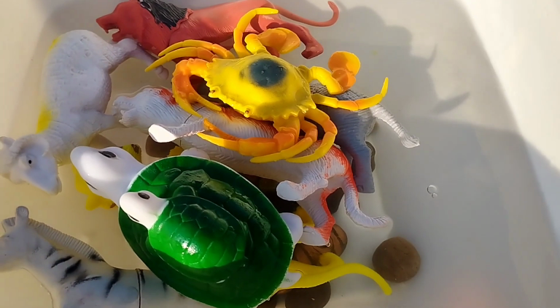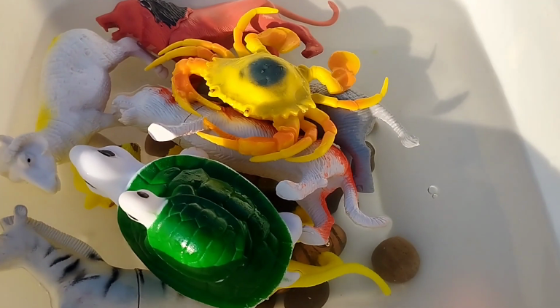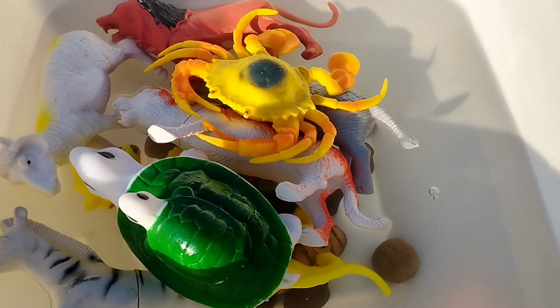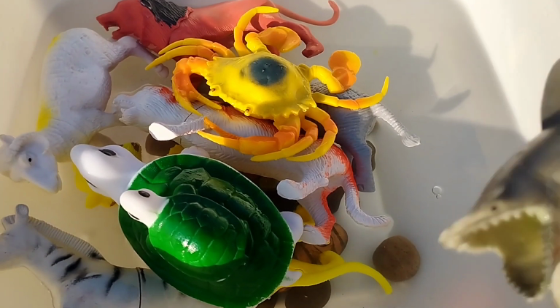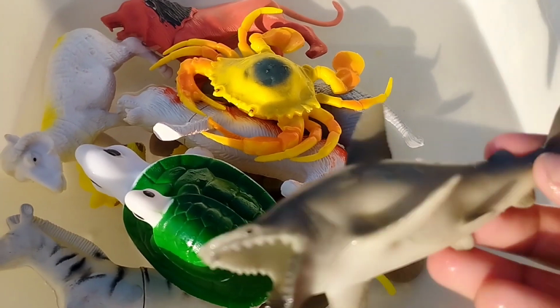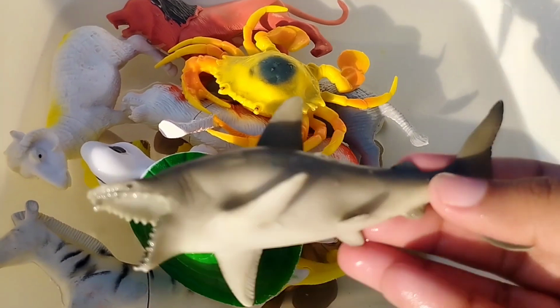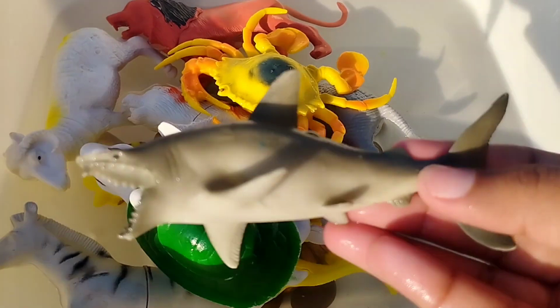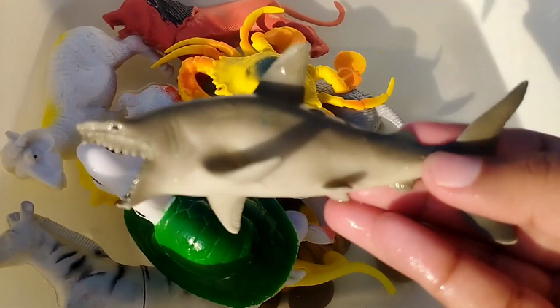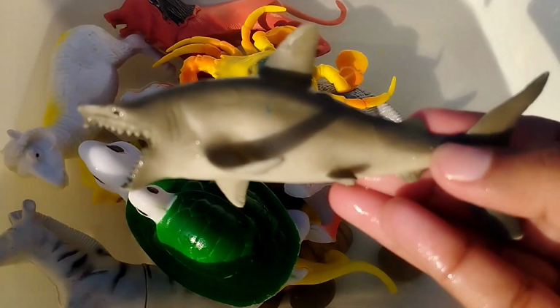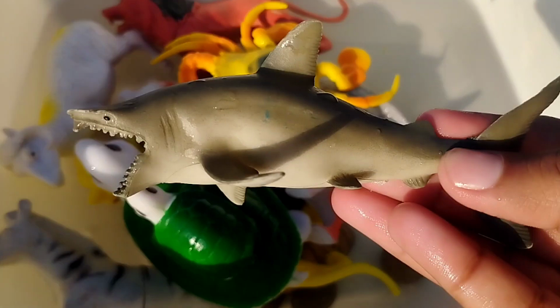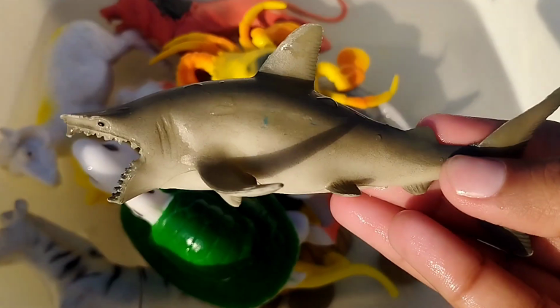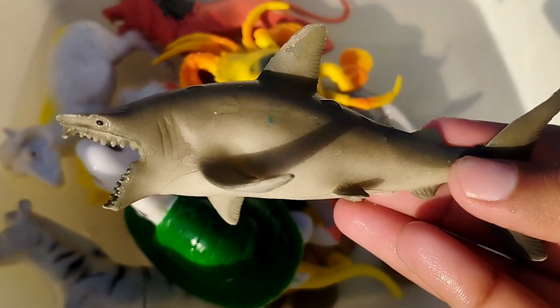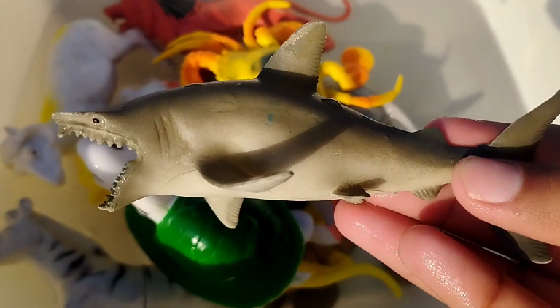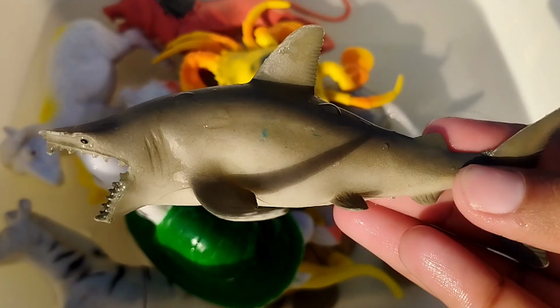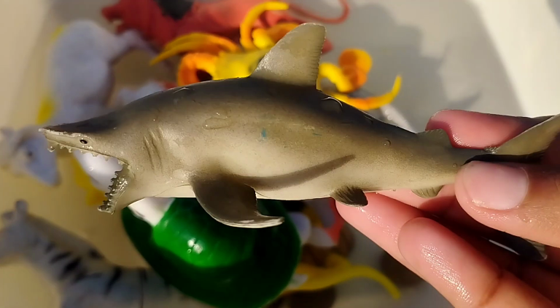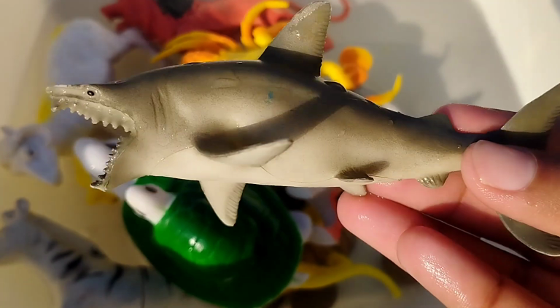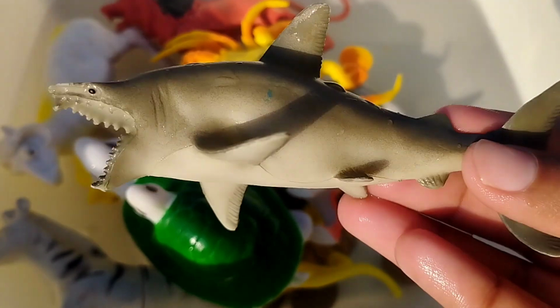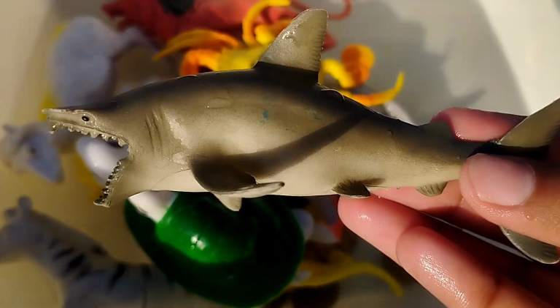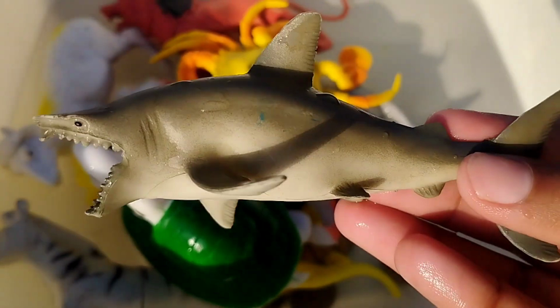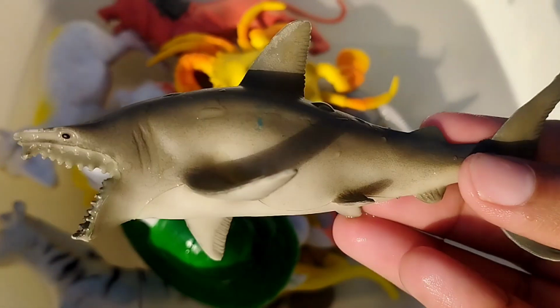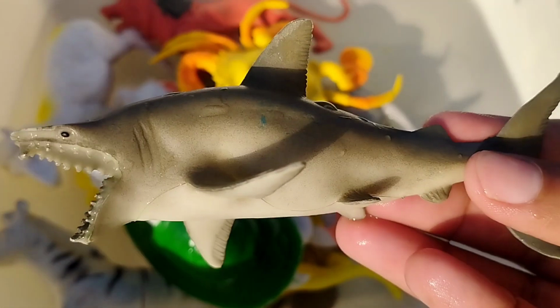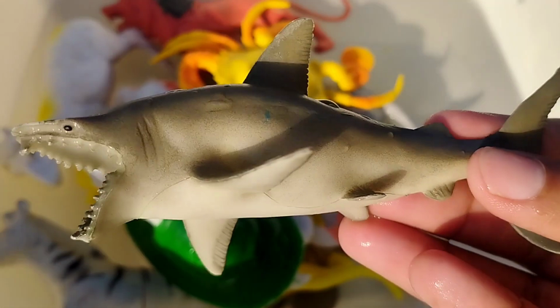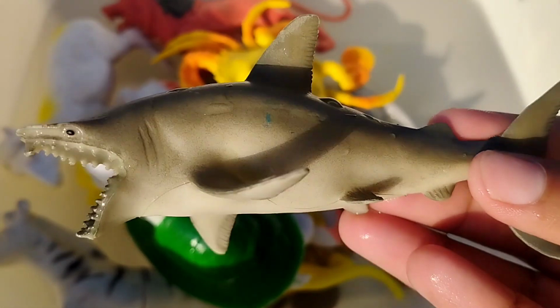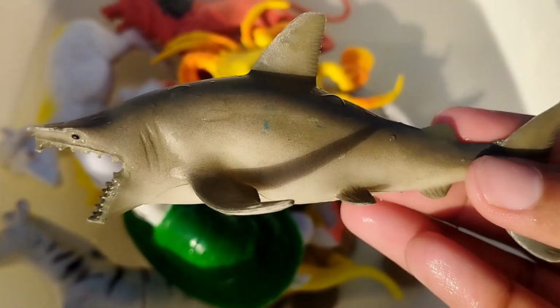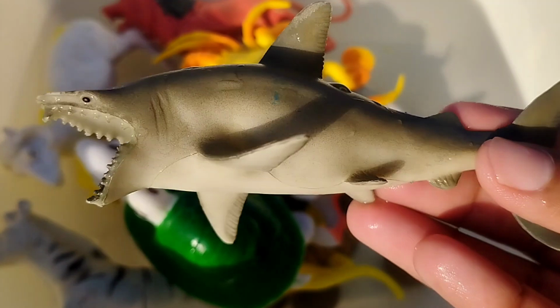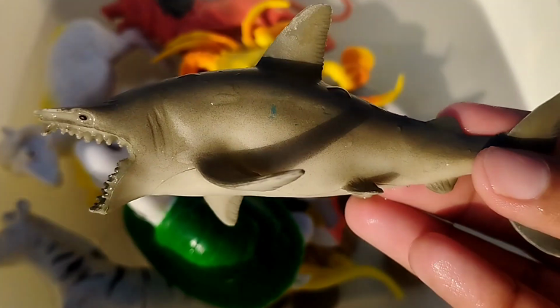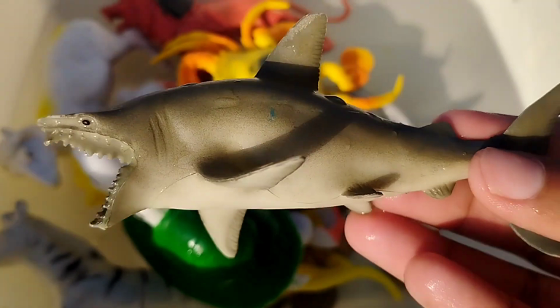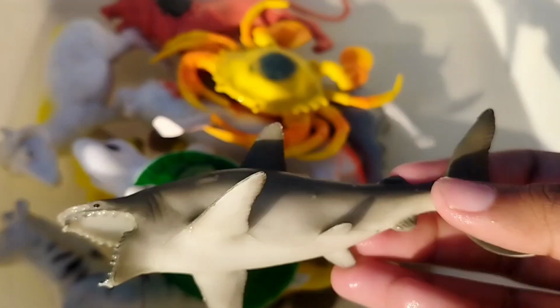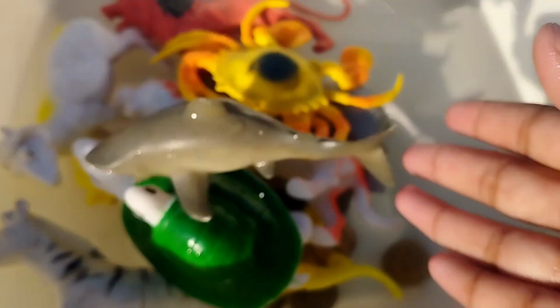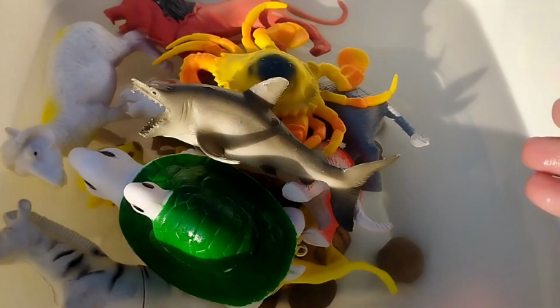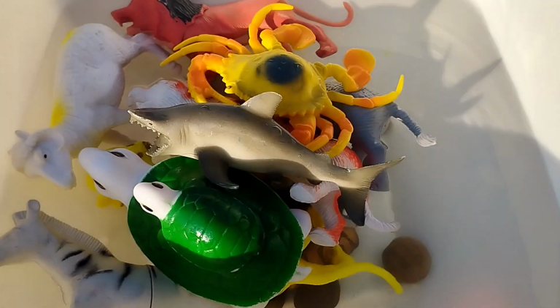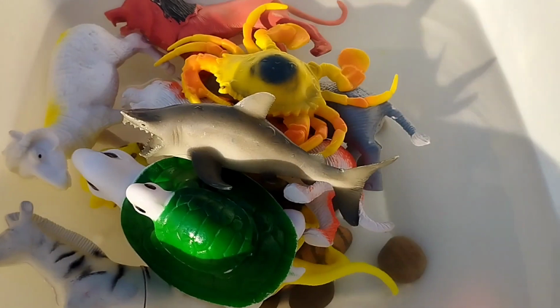The next one is a shark. This is a shark.